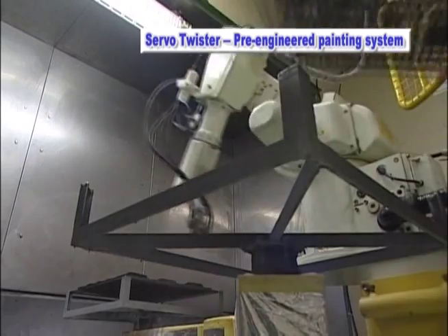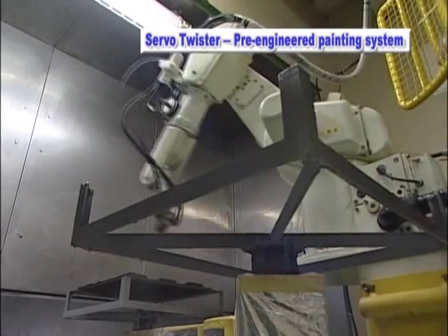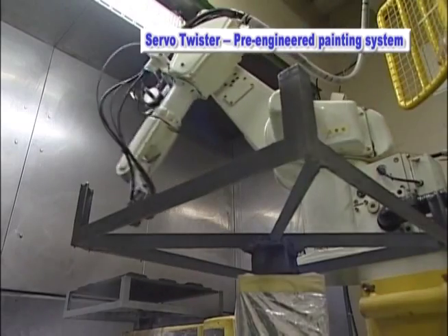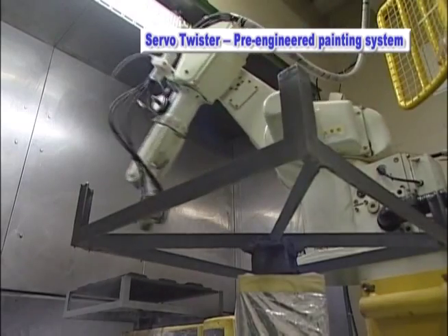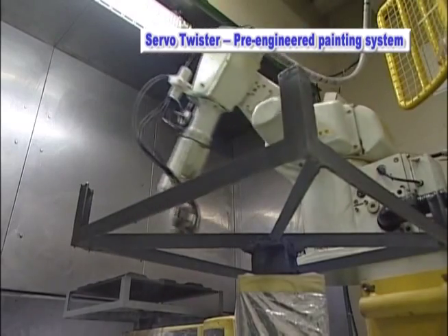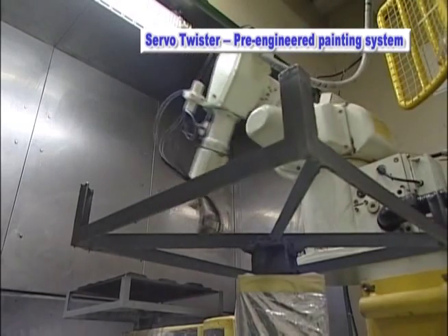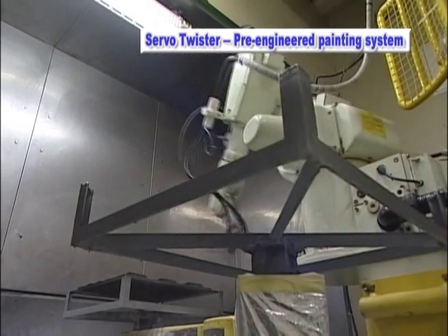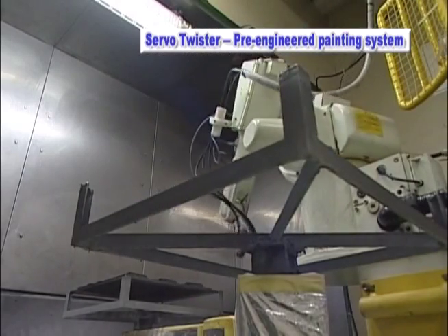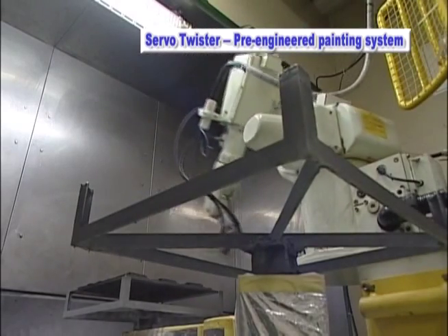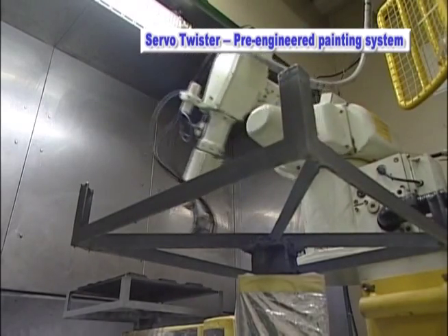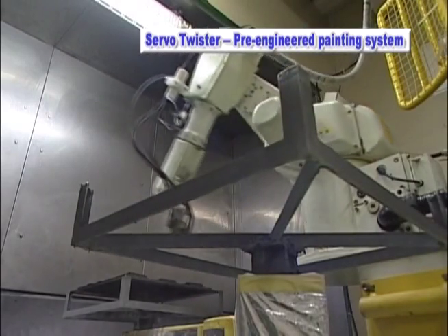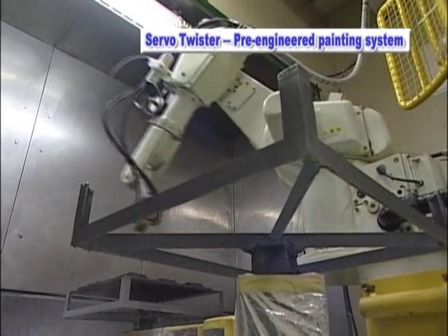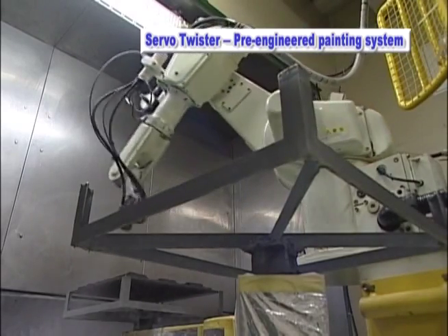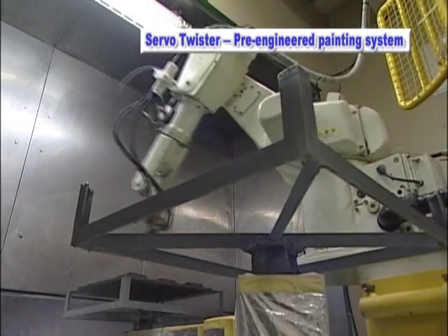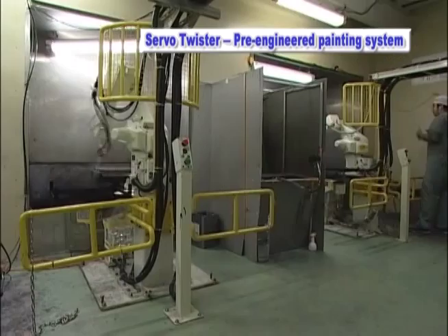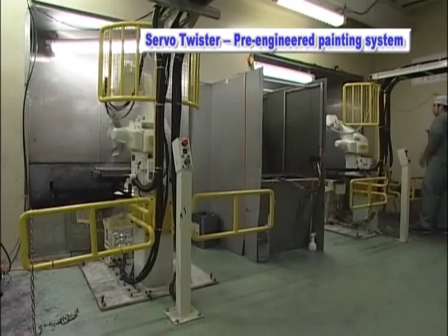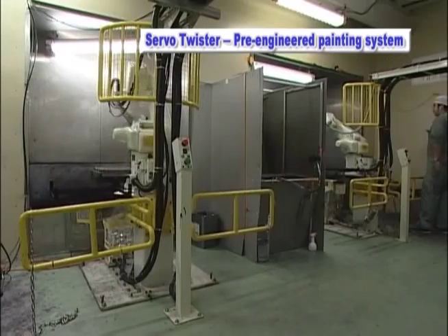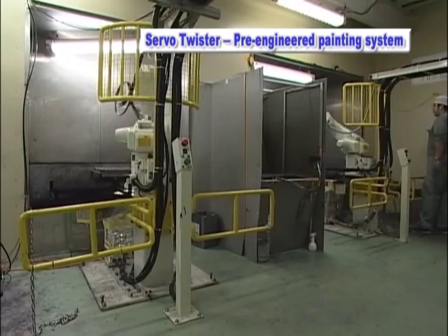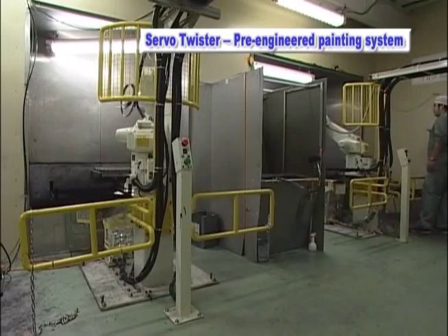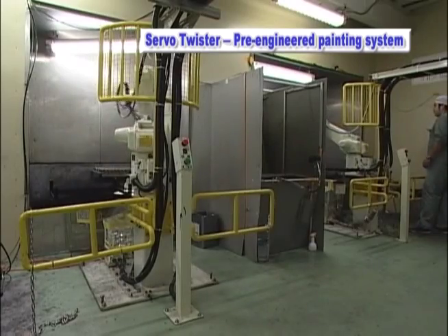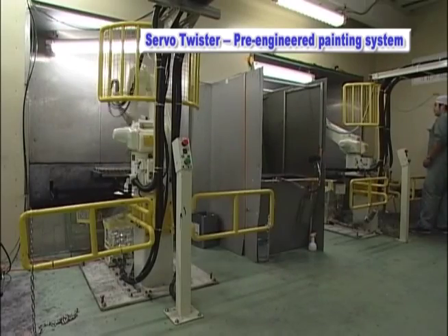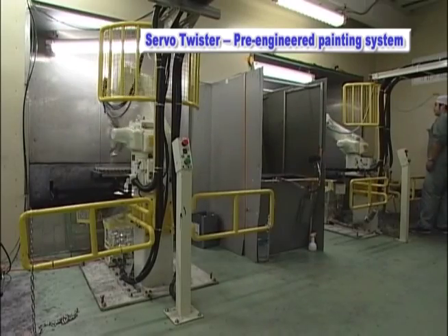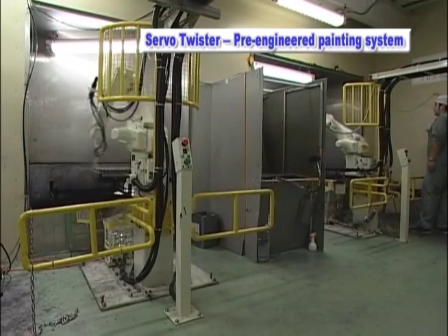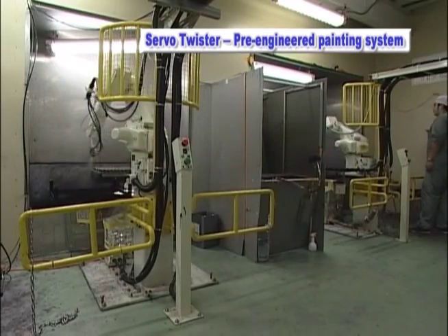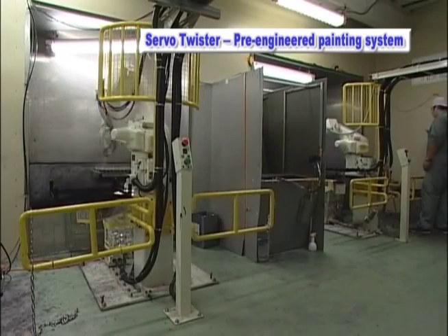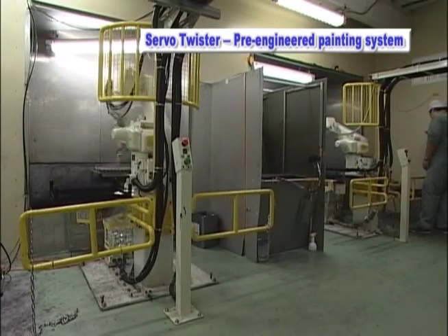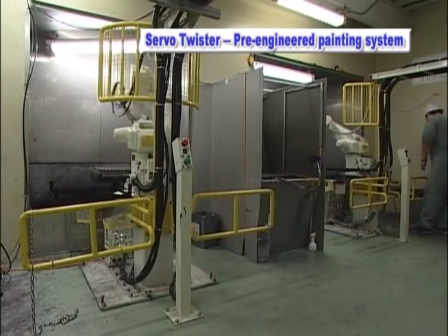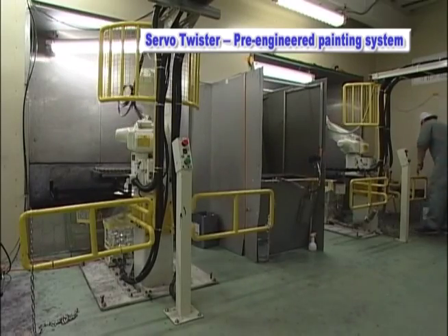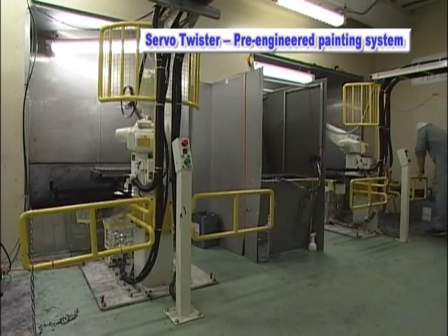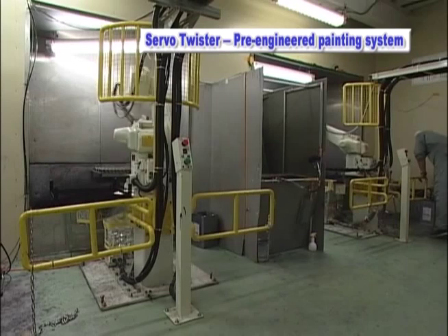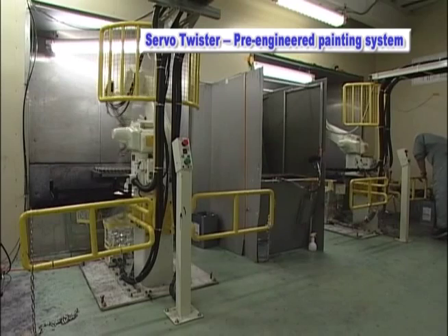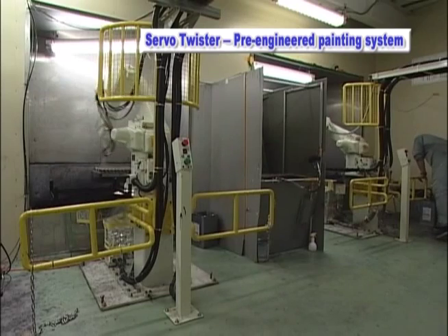The Serval Twister is a compact robotic finishing cell that is easy to install, program, operate, and maintain.